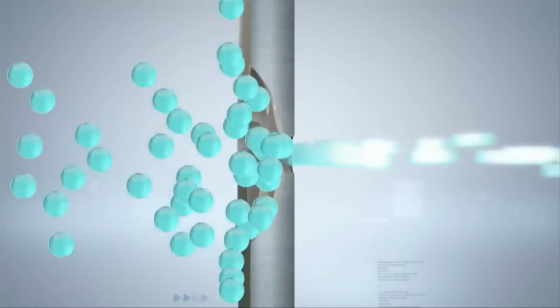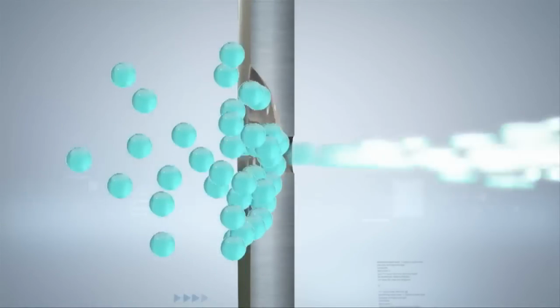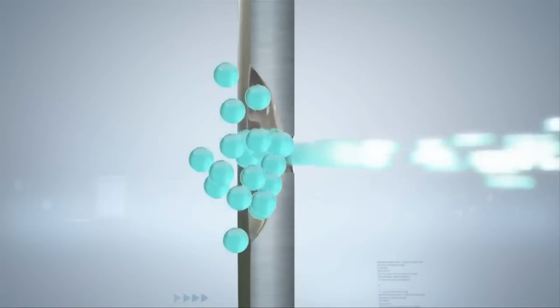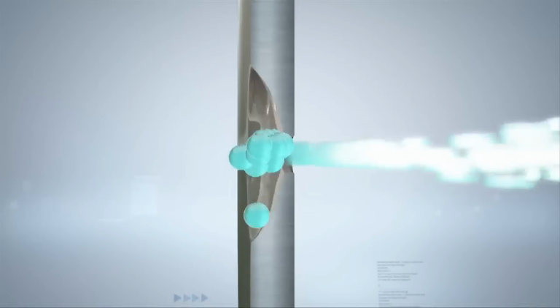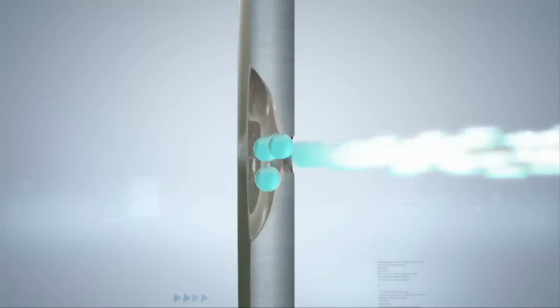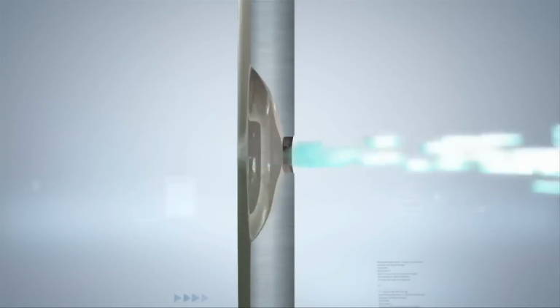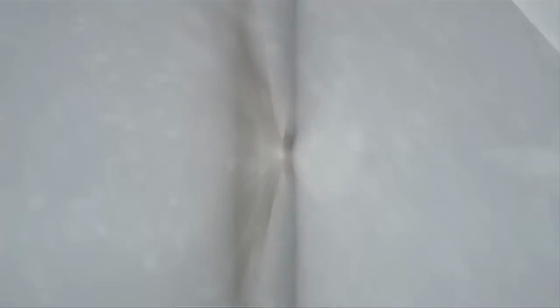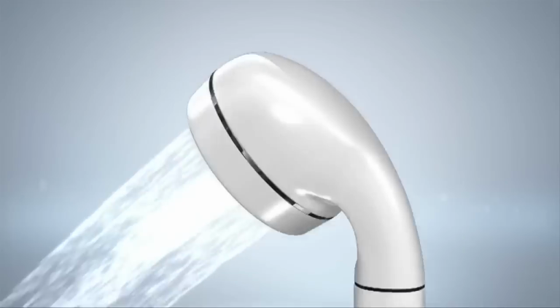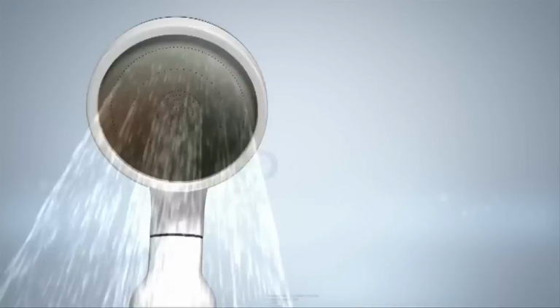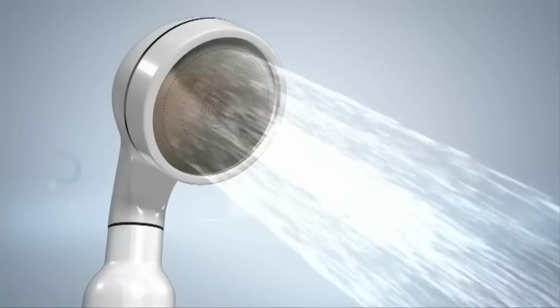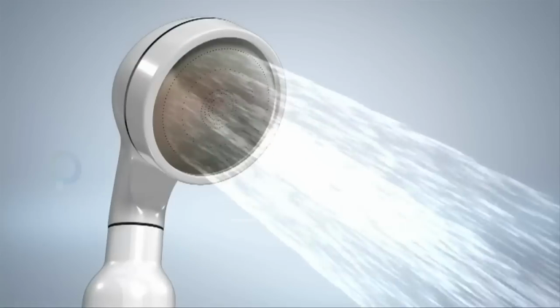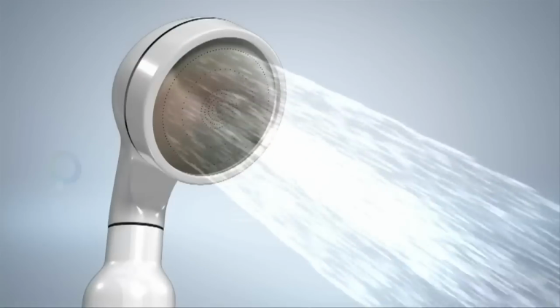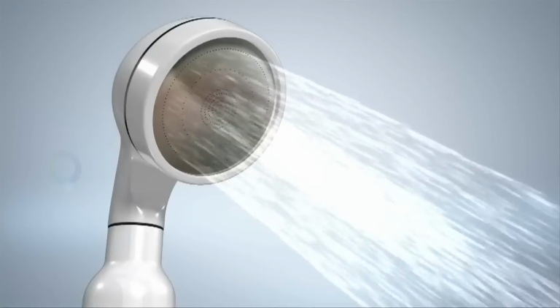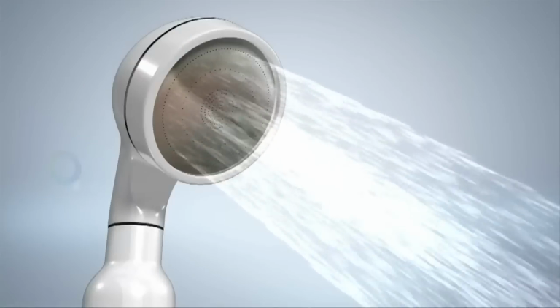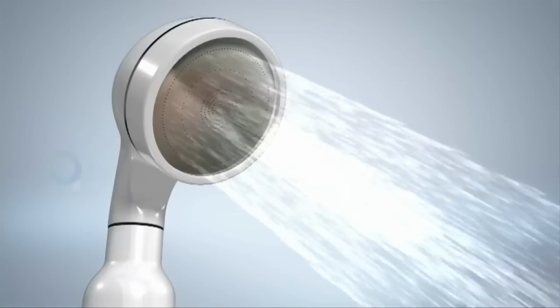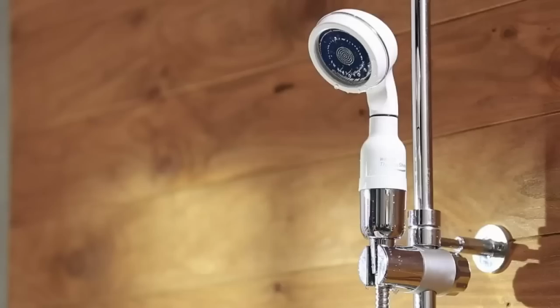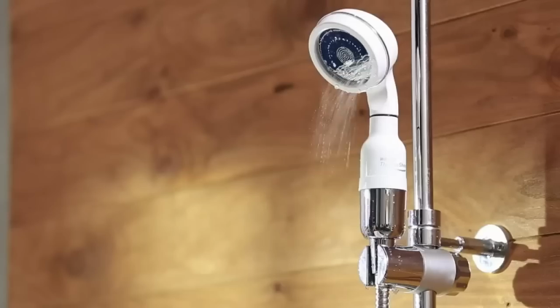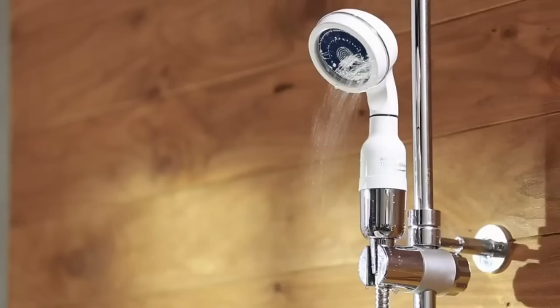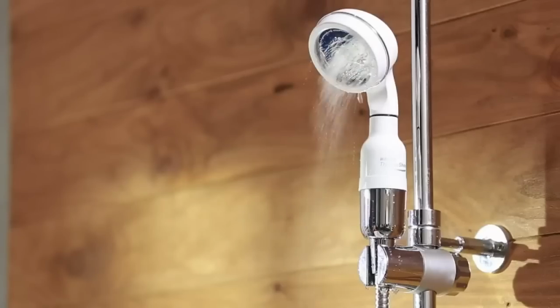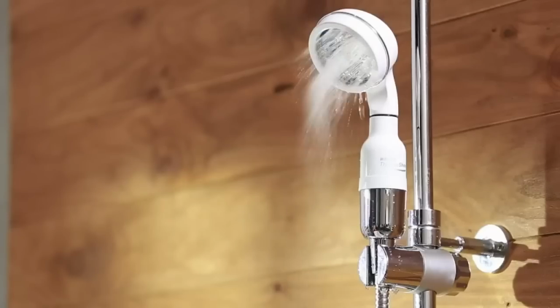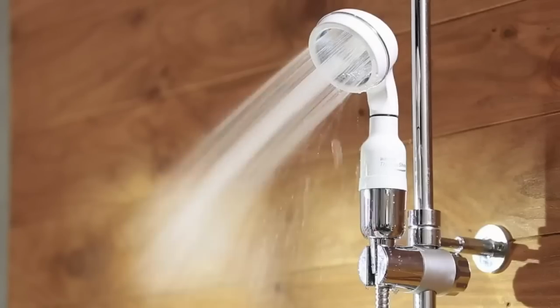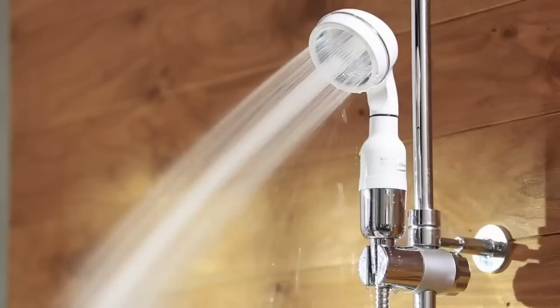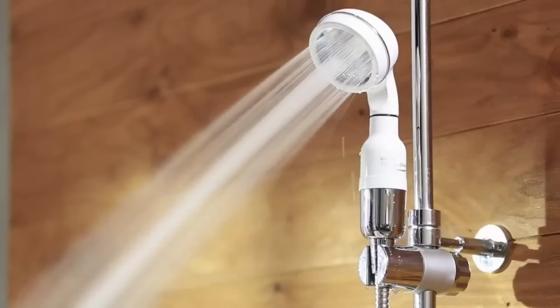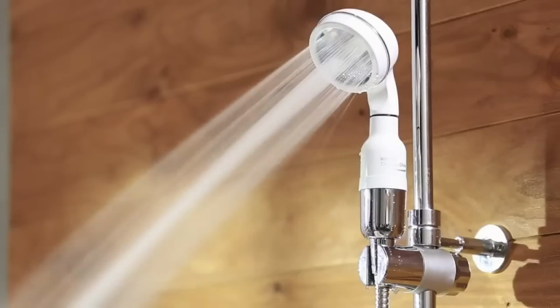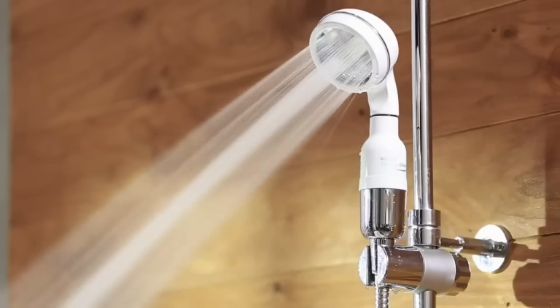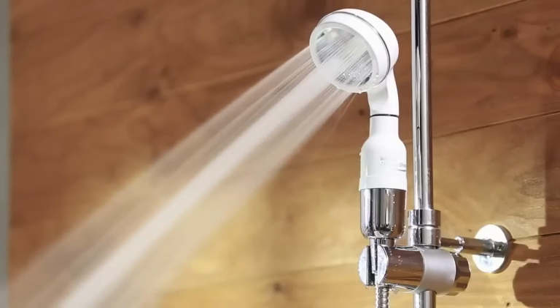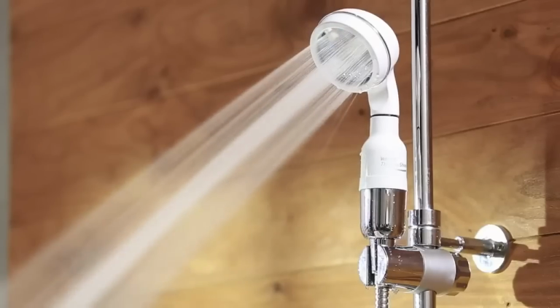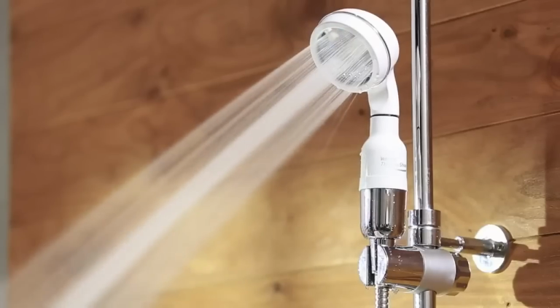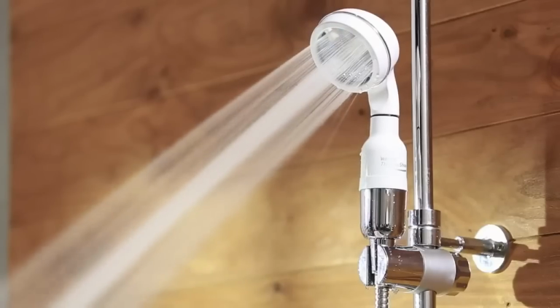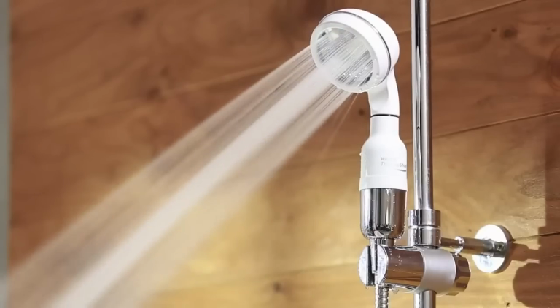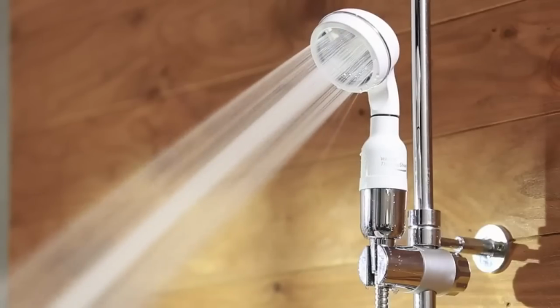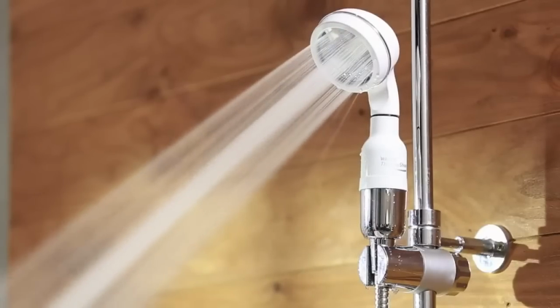The Waters Therapy Shower, from Waters Co. You owe it to your body to try it for yourself today.